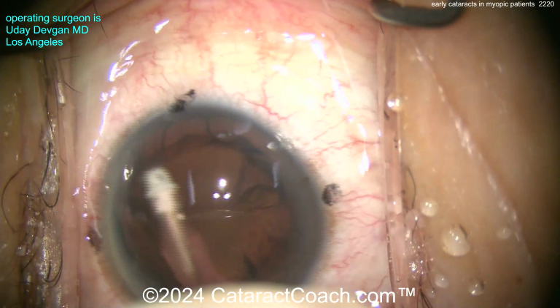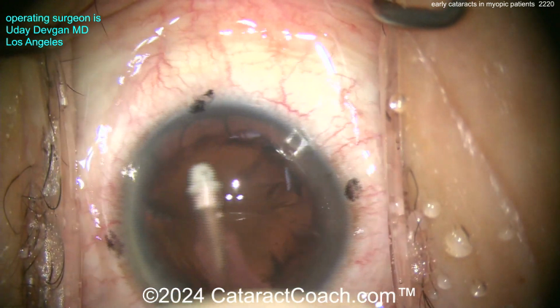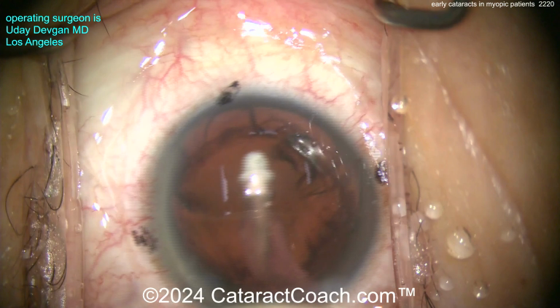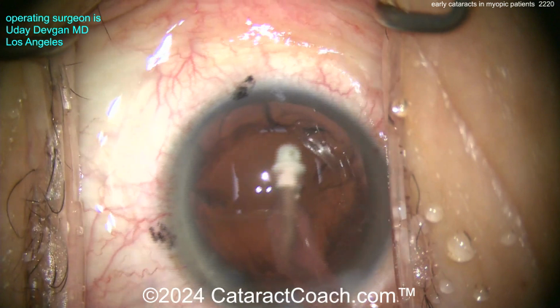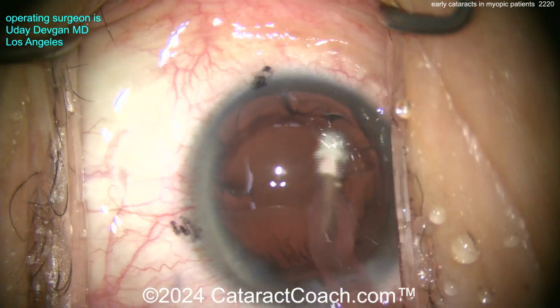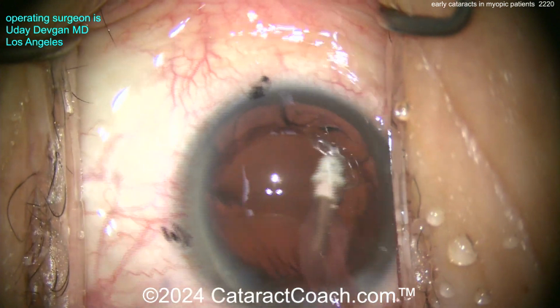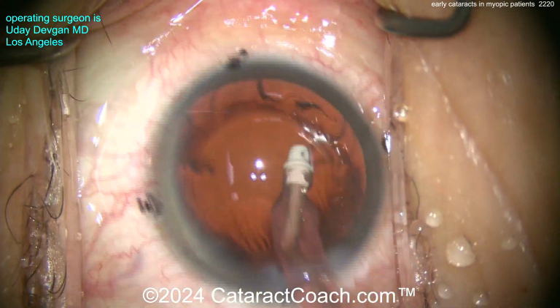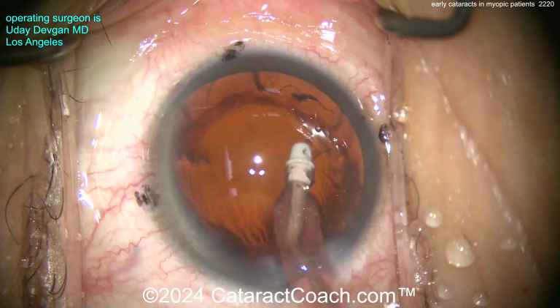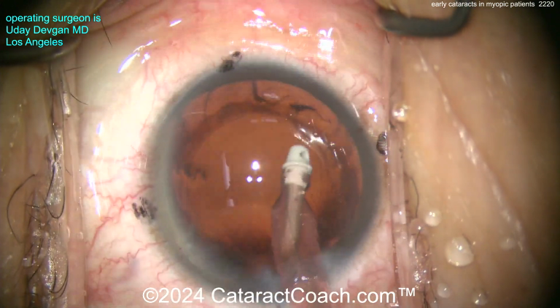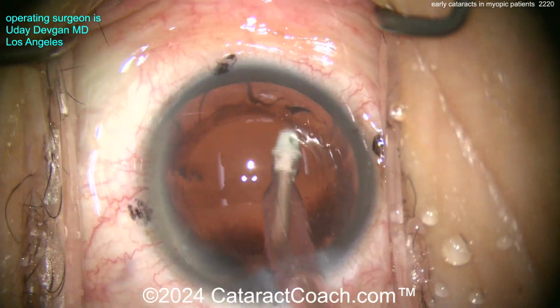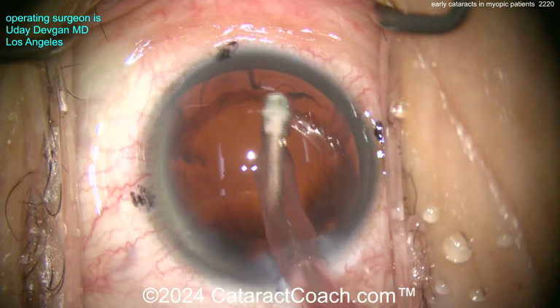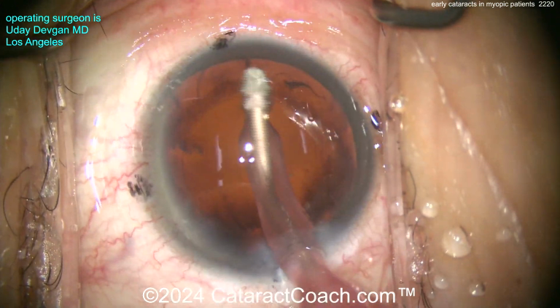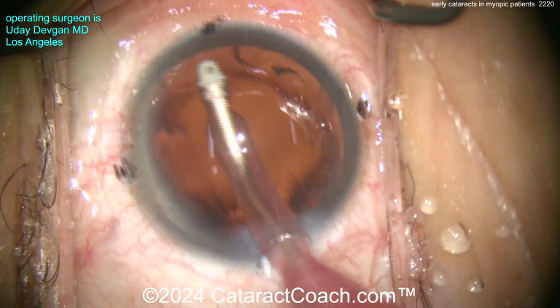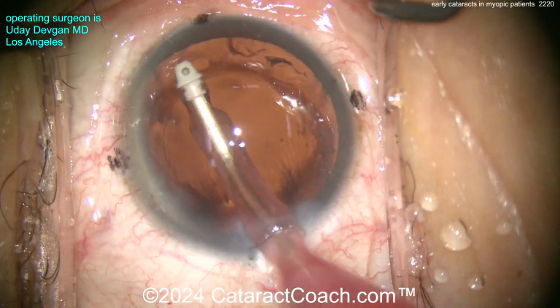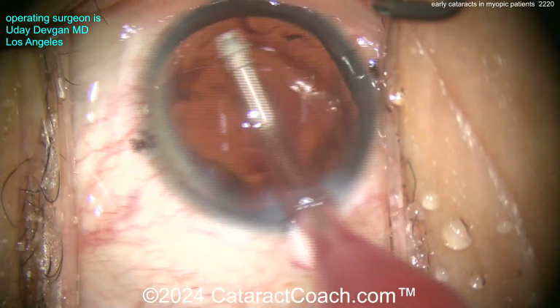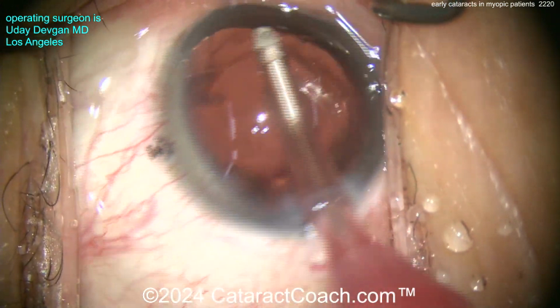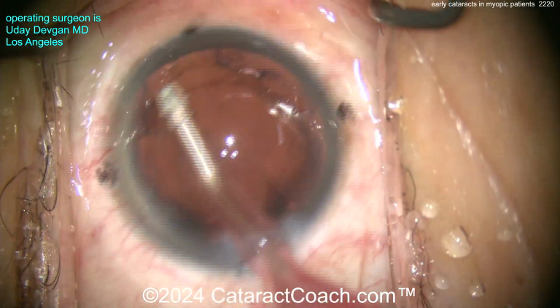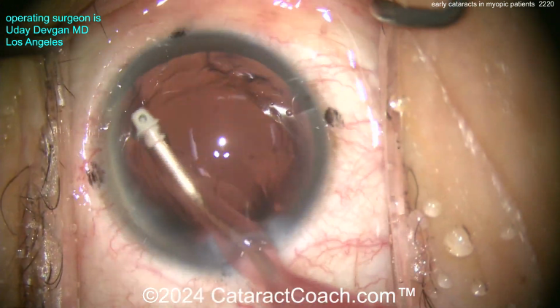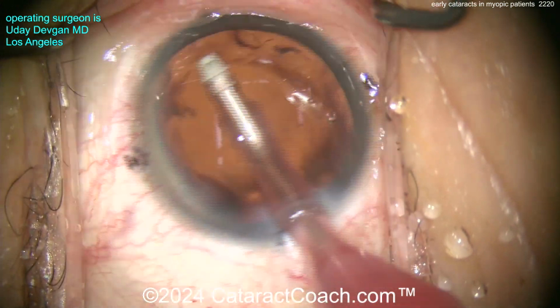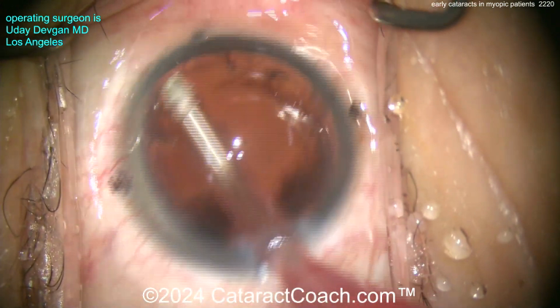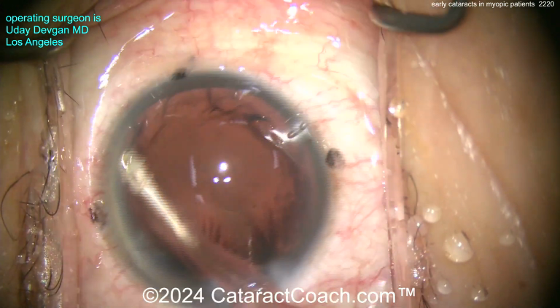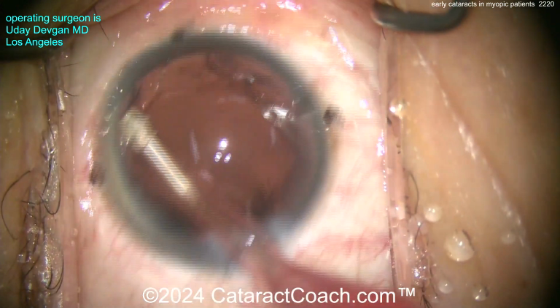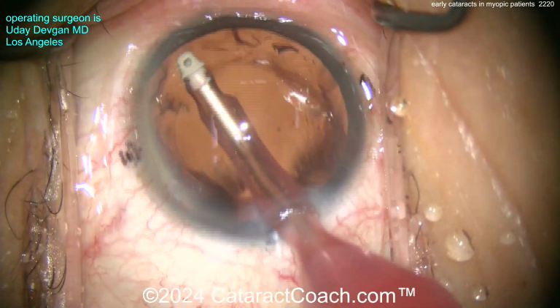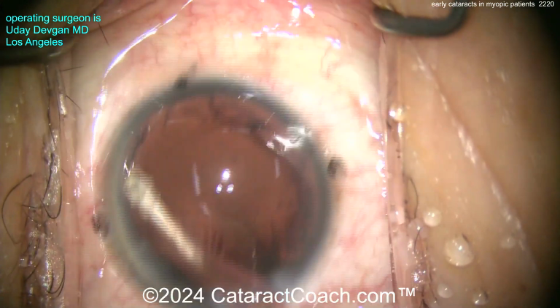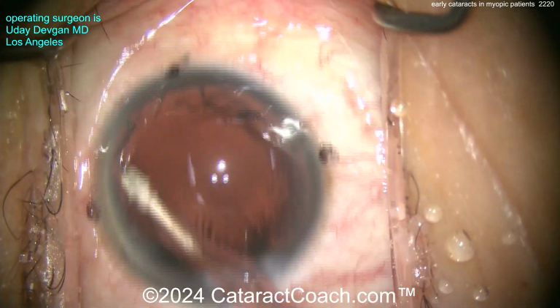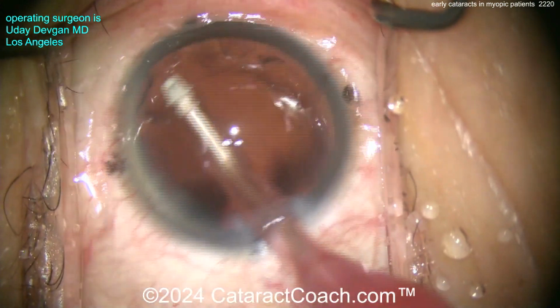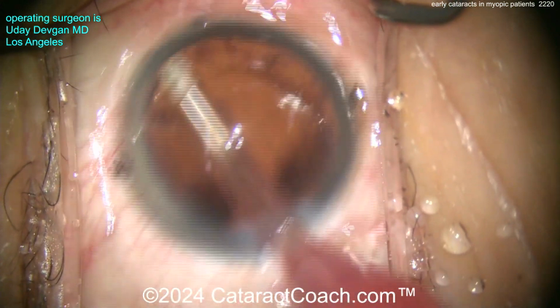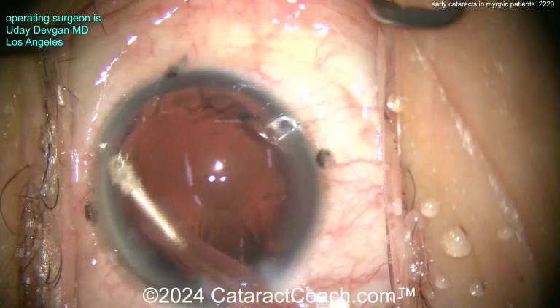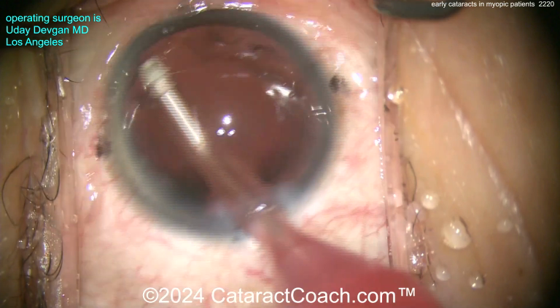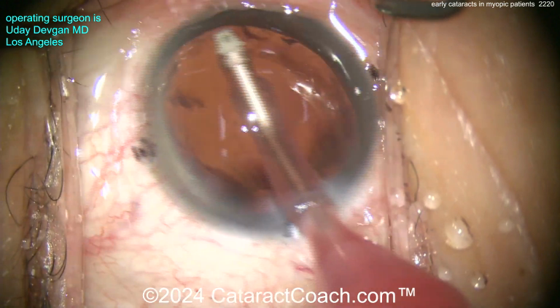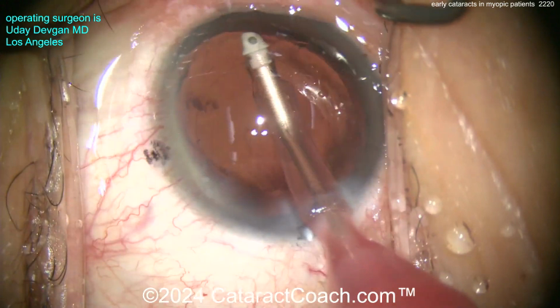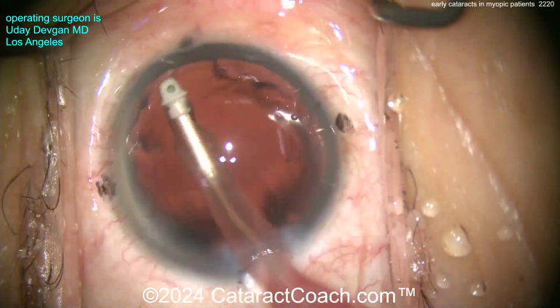Cleaning up the cortex here, nice and easy. Now we'll polish up the capsular bag a little bit.